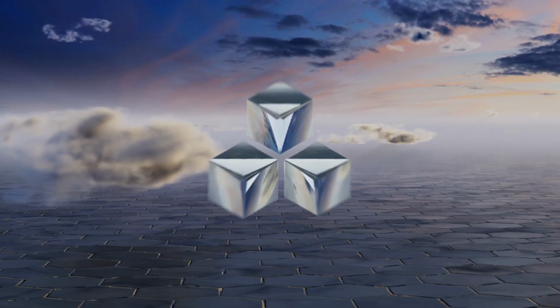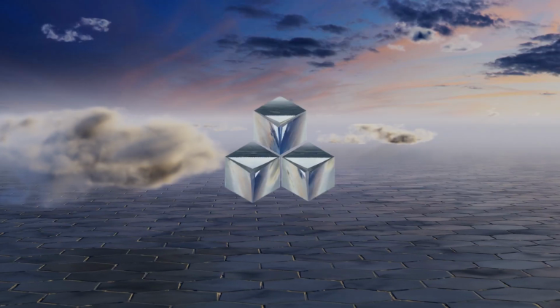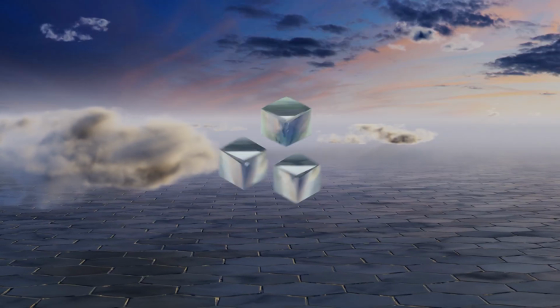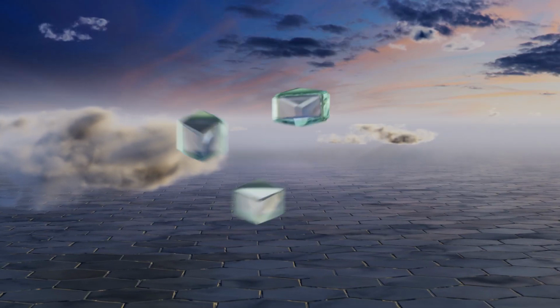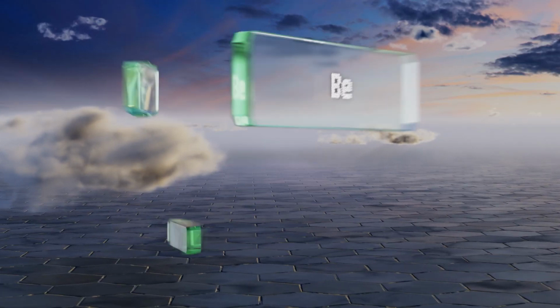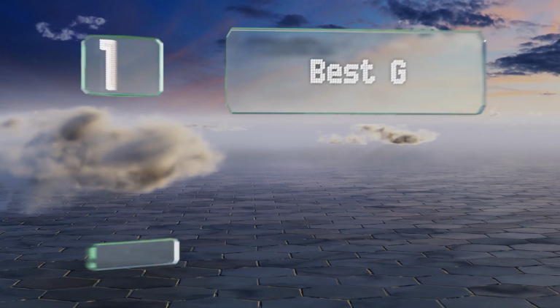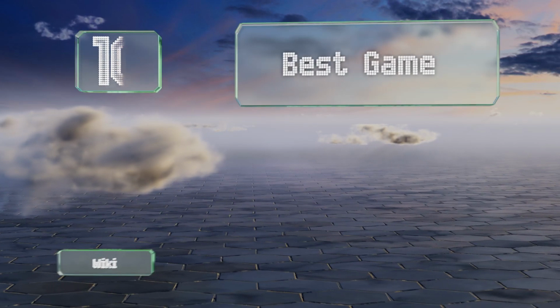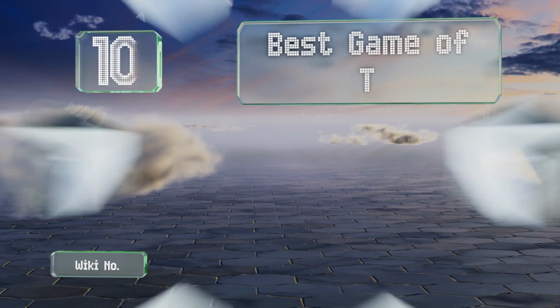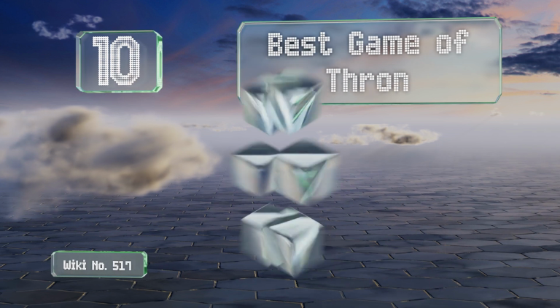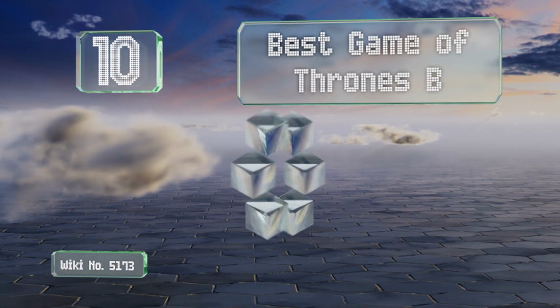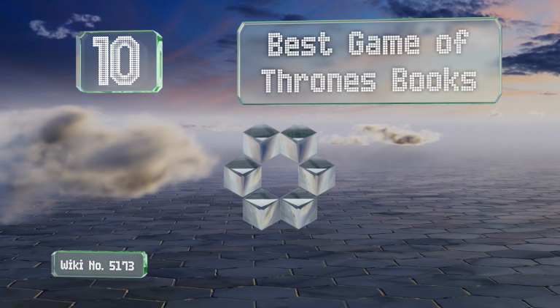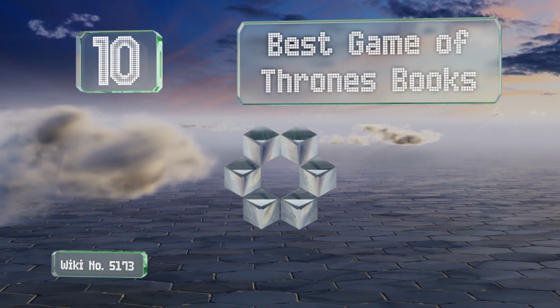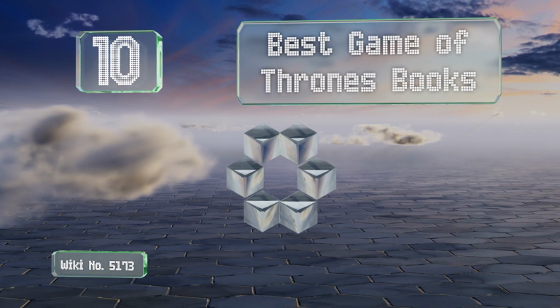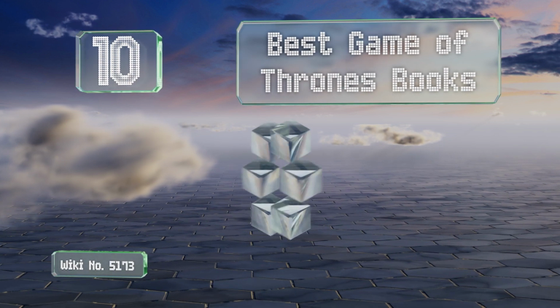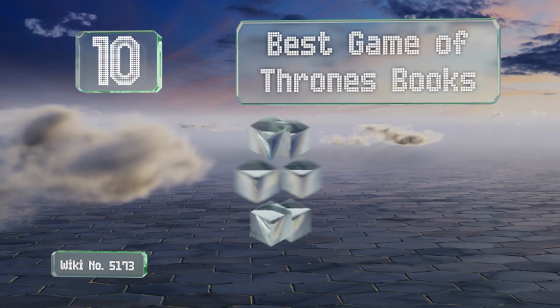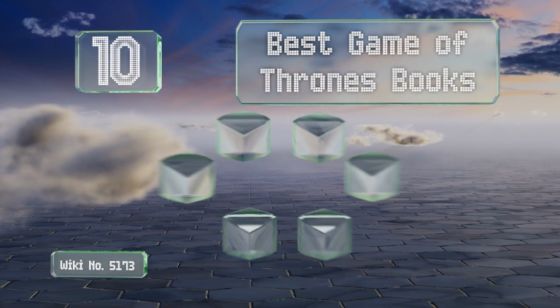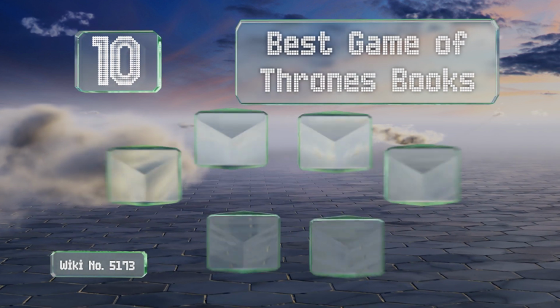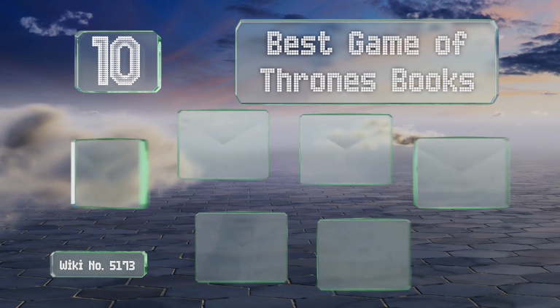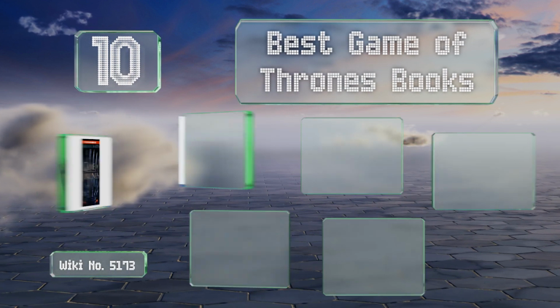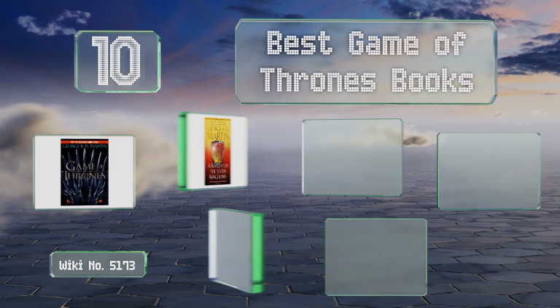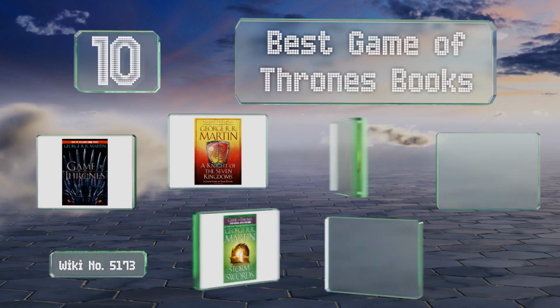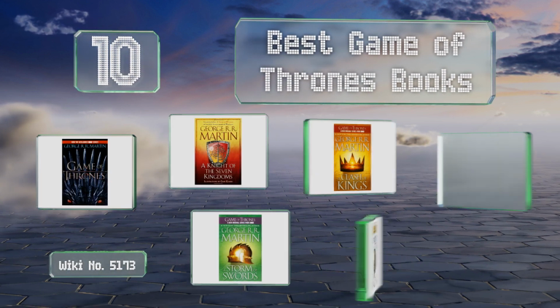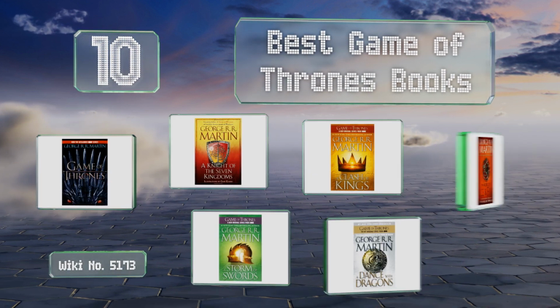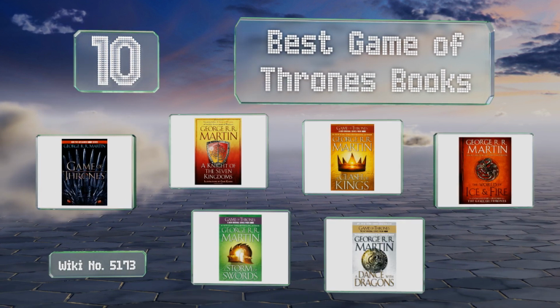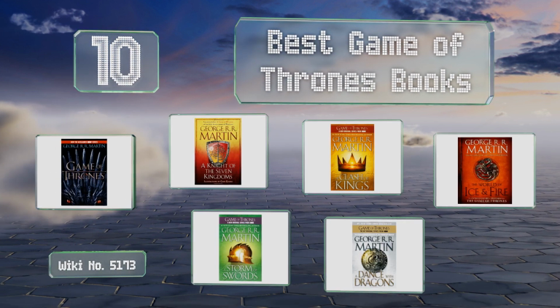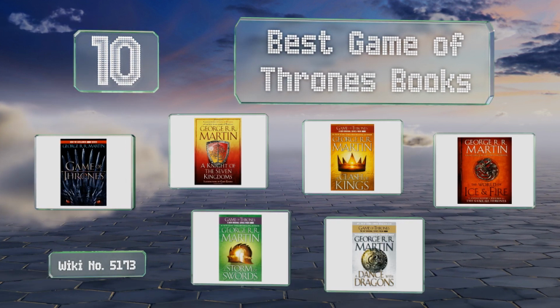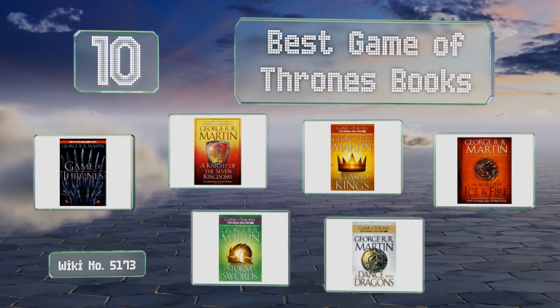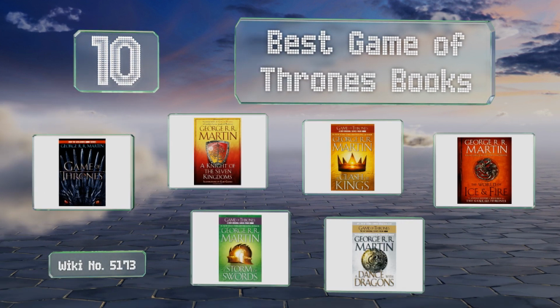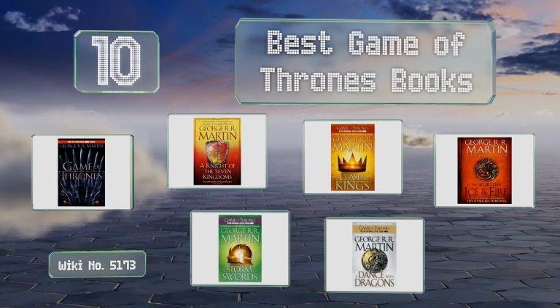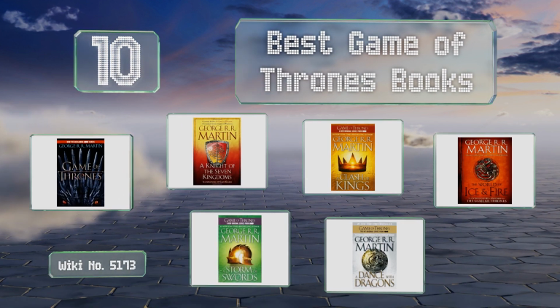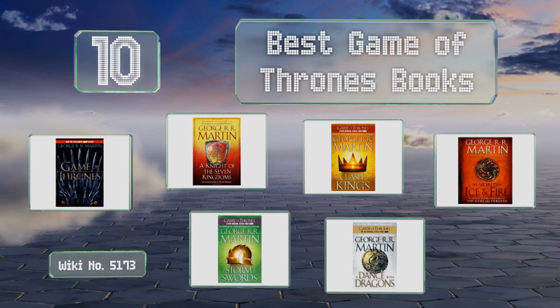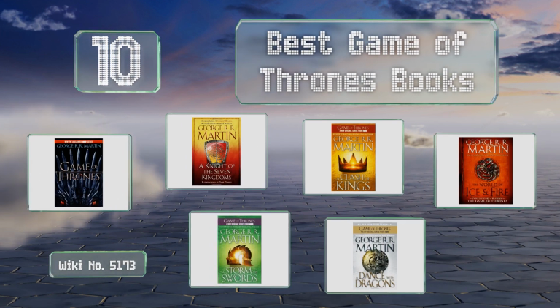Ezvid presents the 10 best Game of Thrones books. Let's get started with the list.